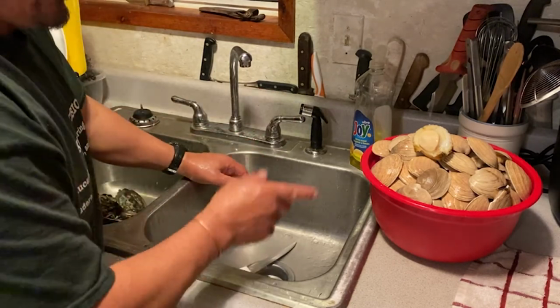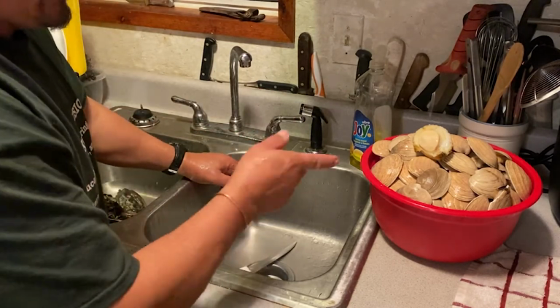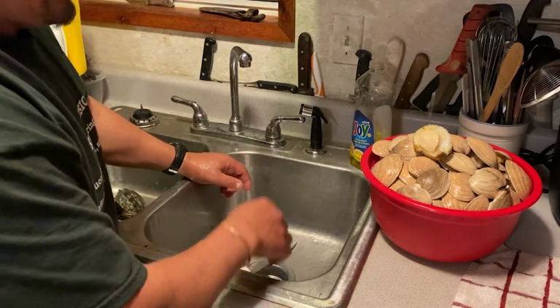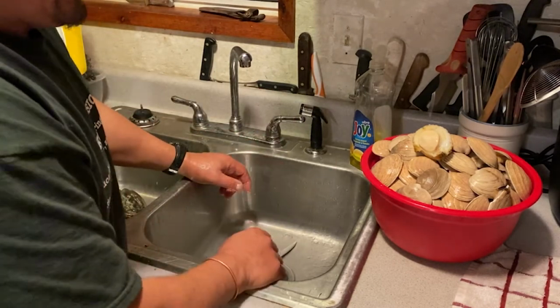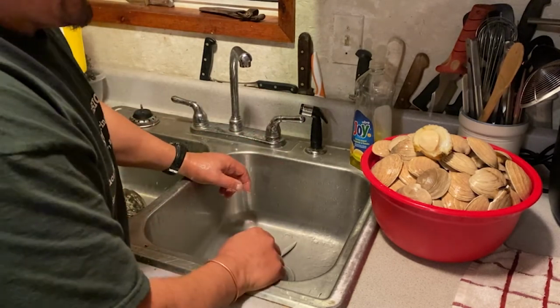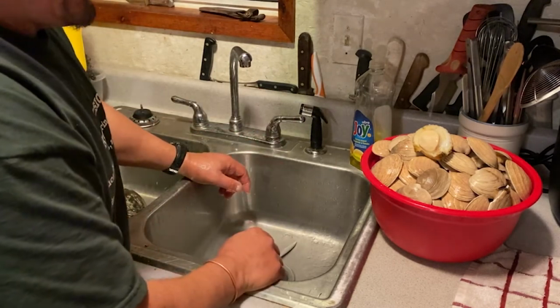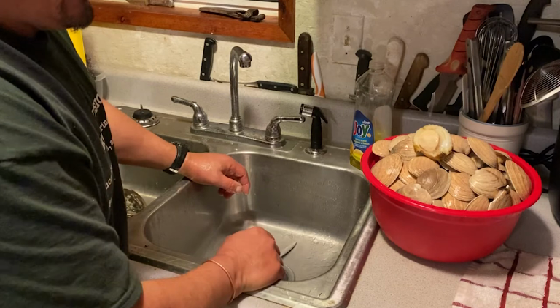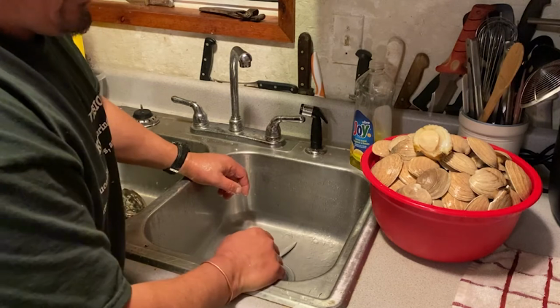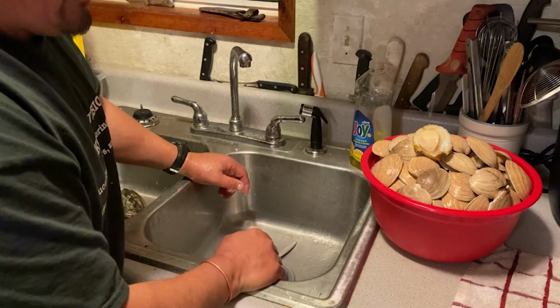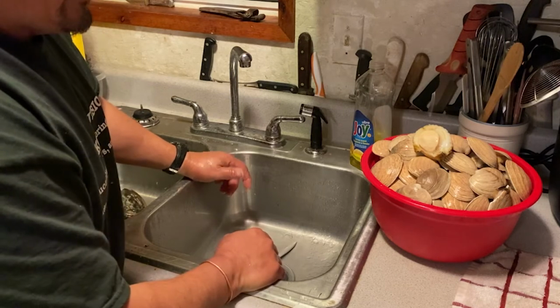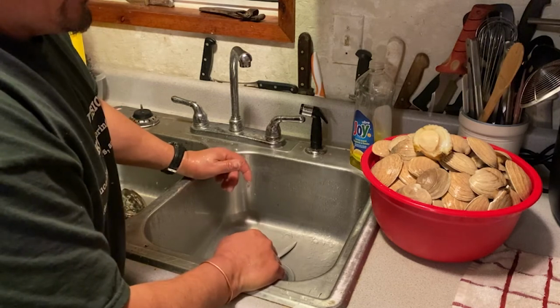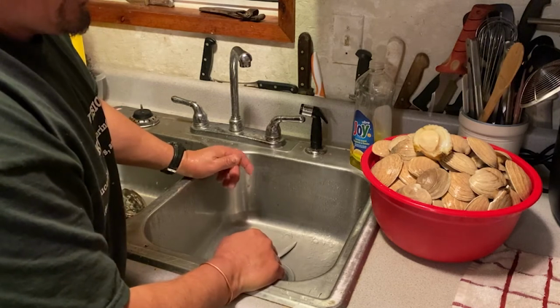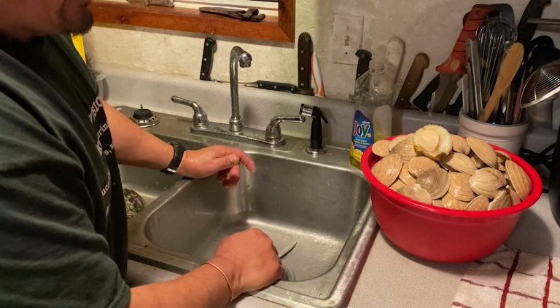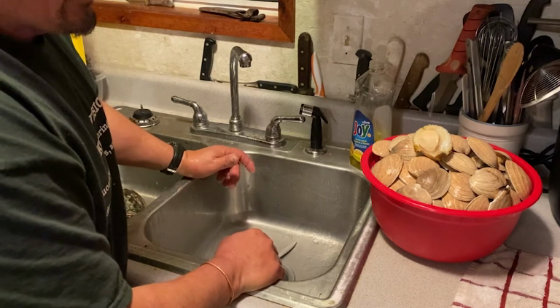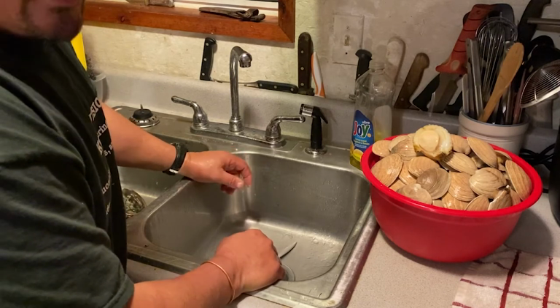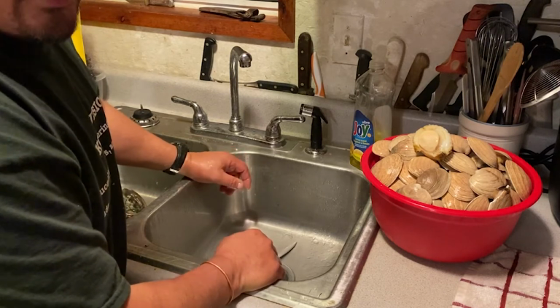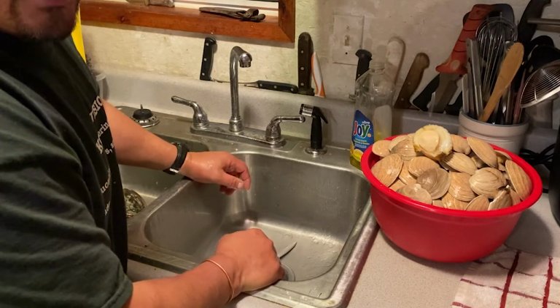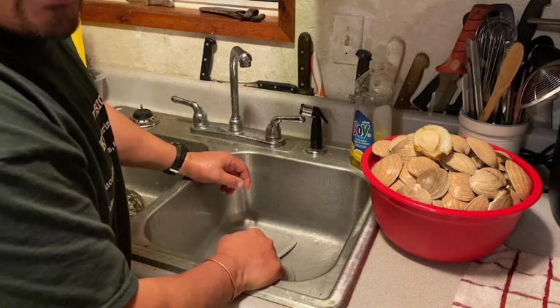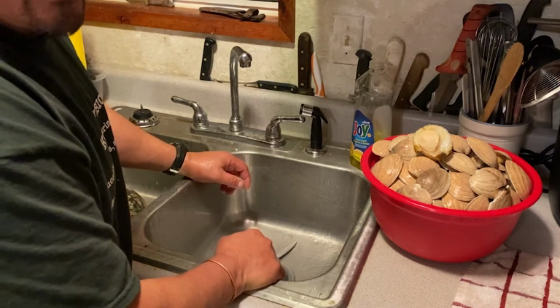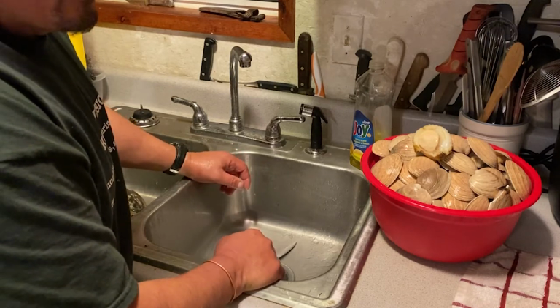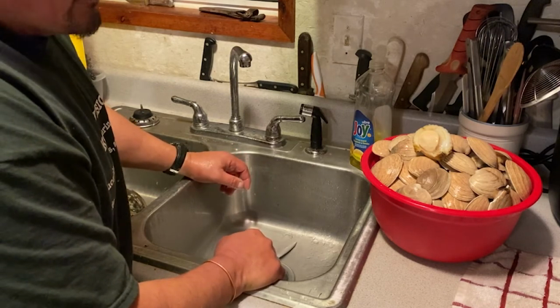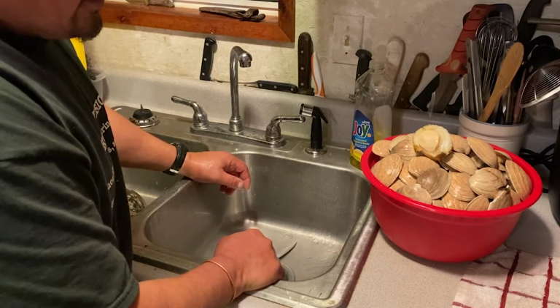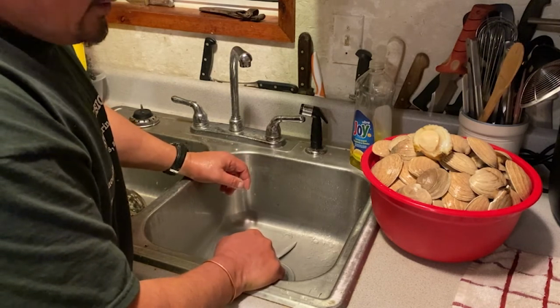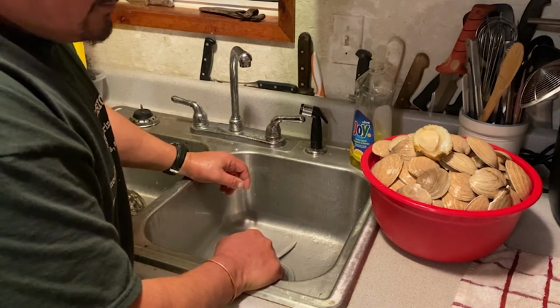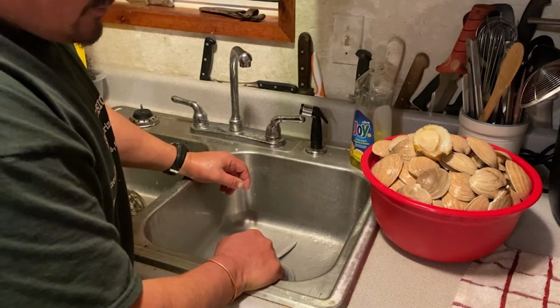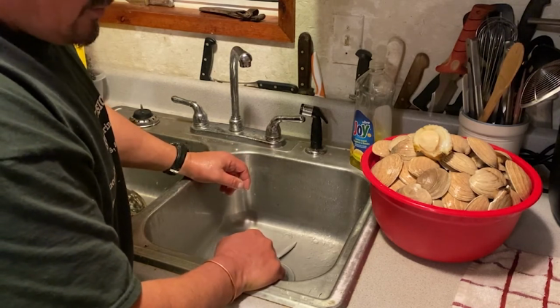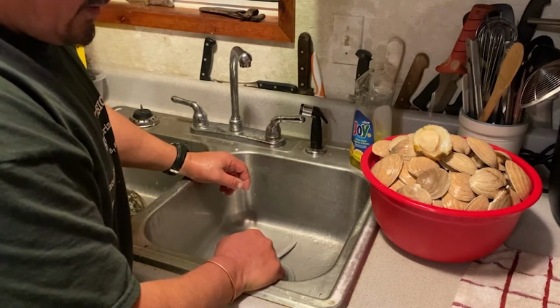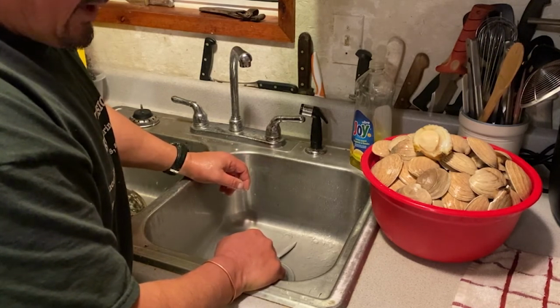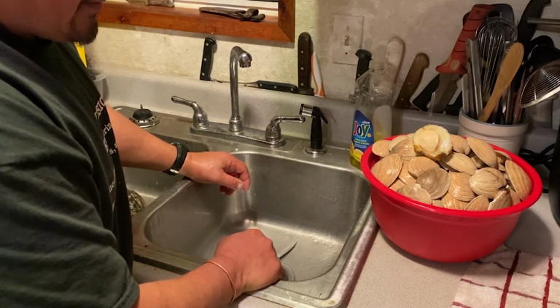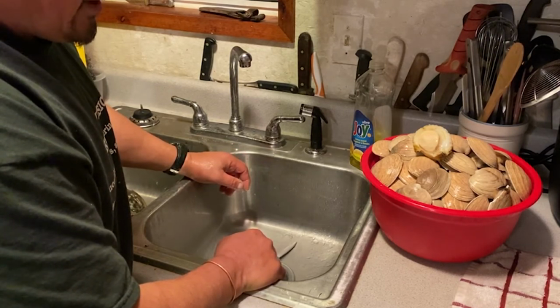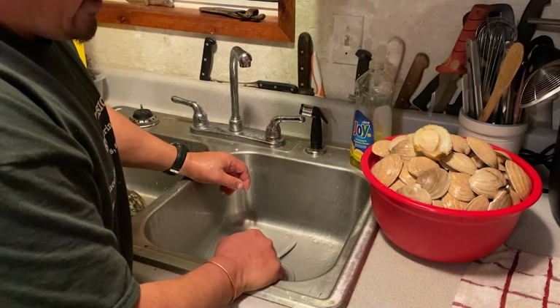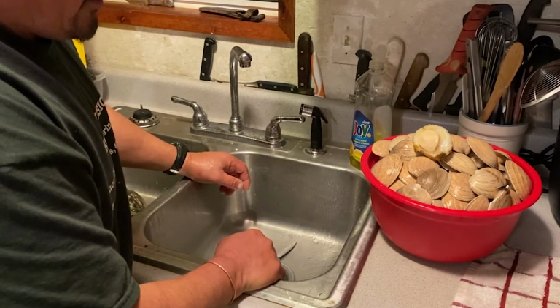I'll show you how to season the flour and fry these up, and we're going to have some company over.